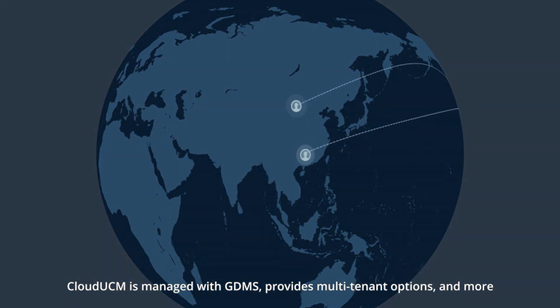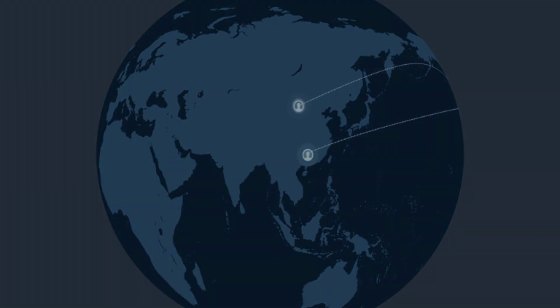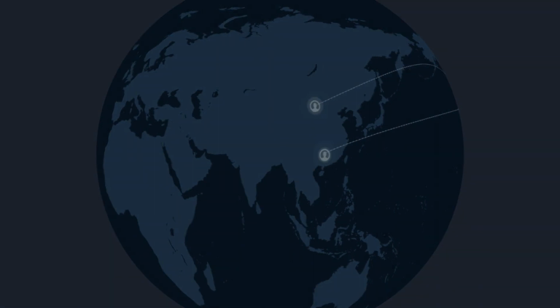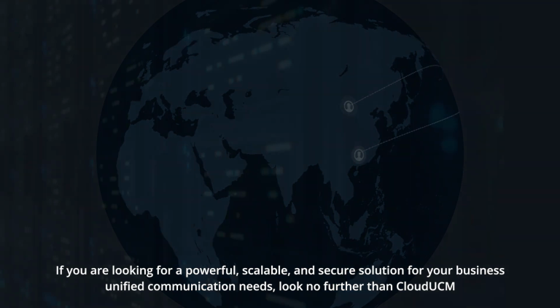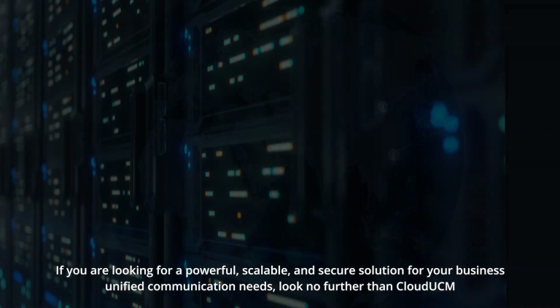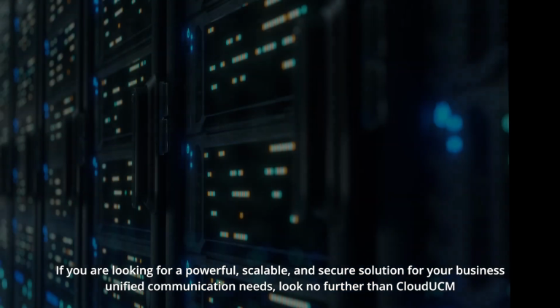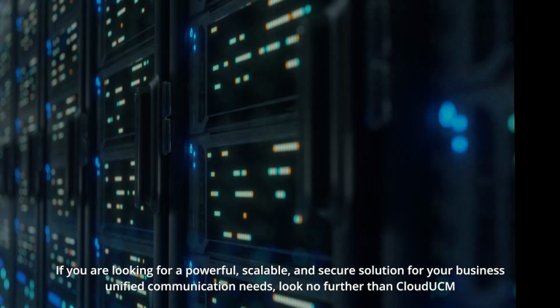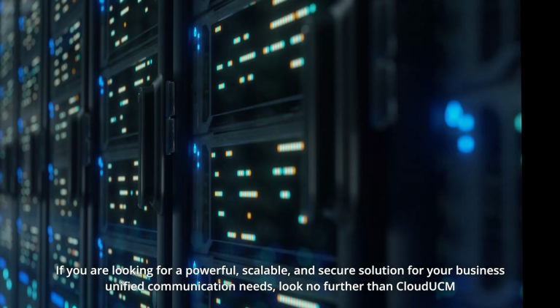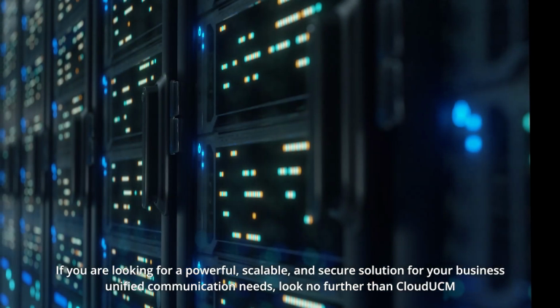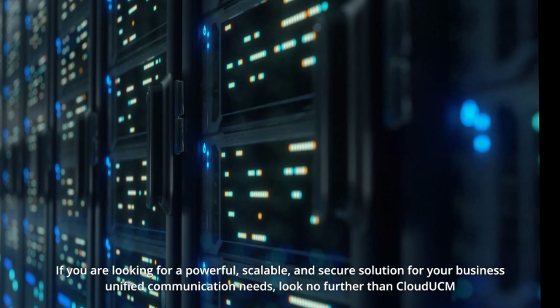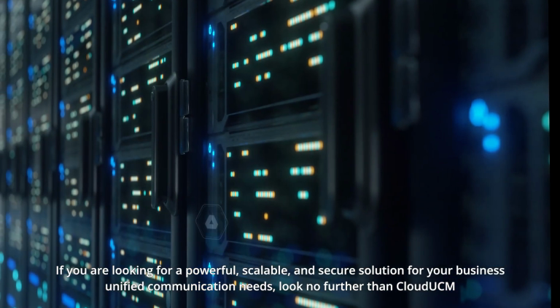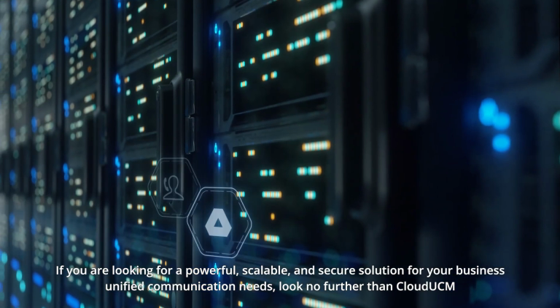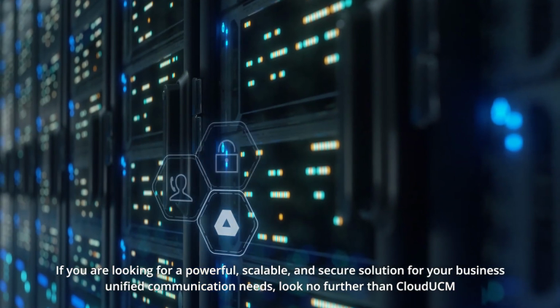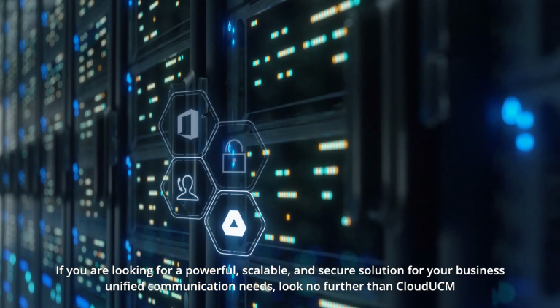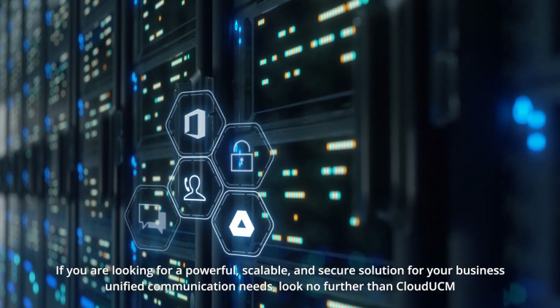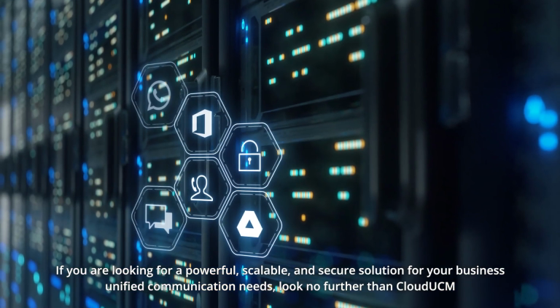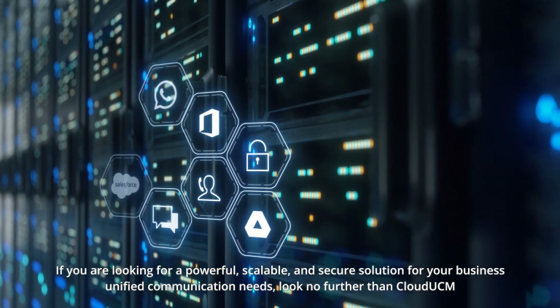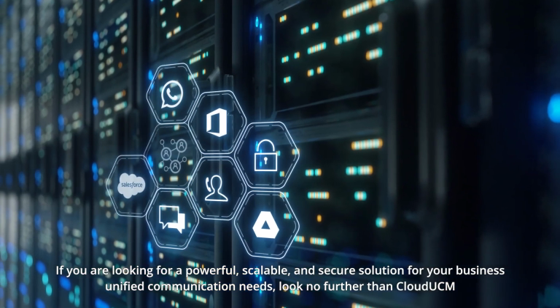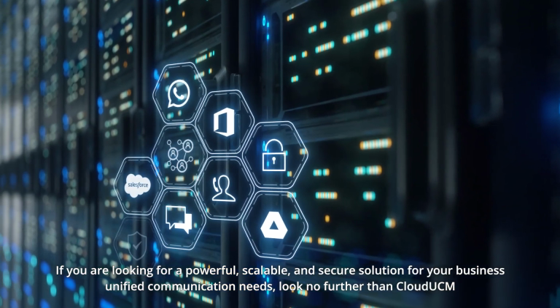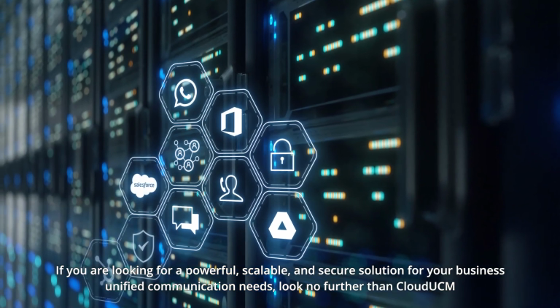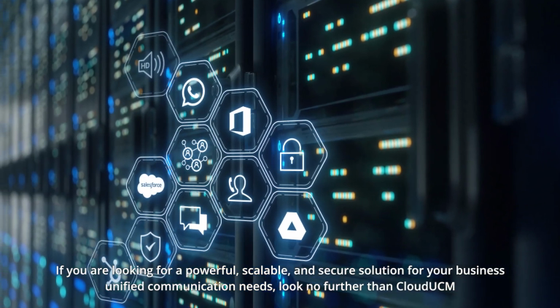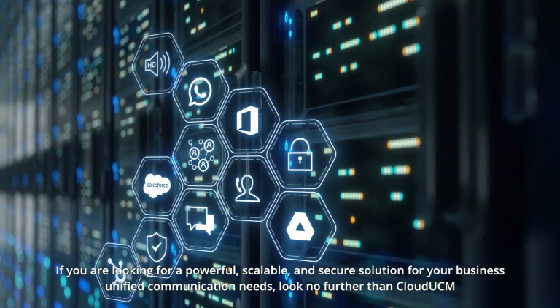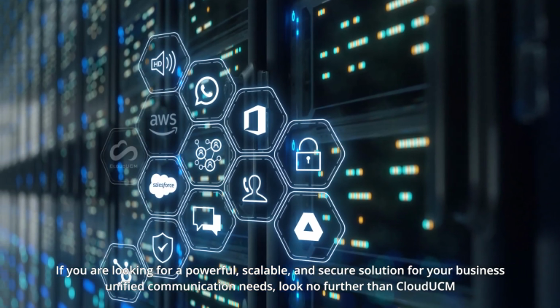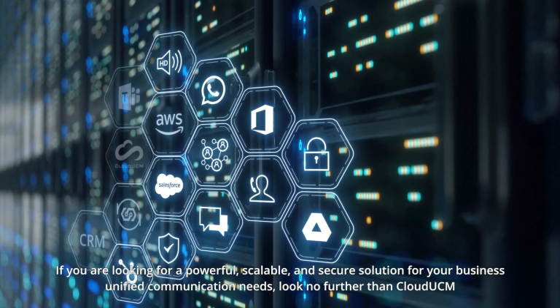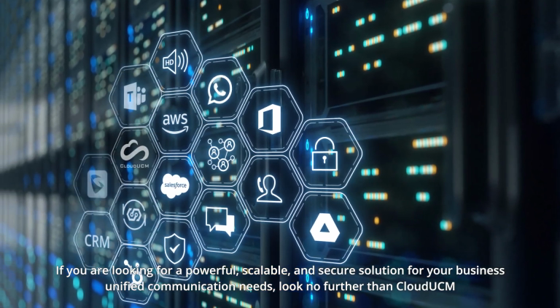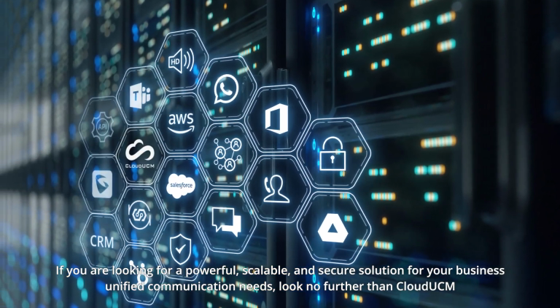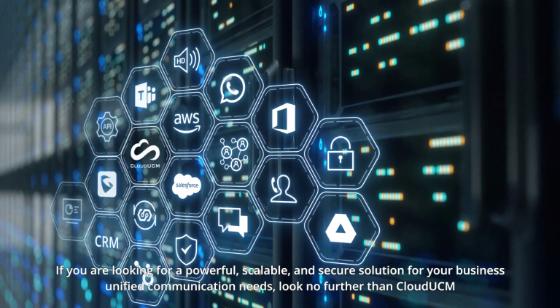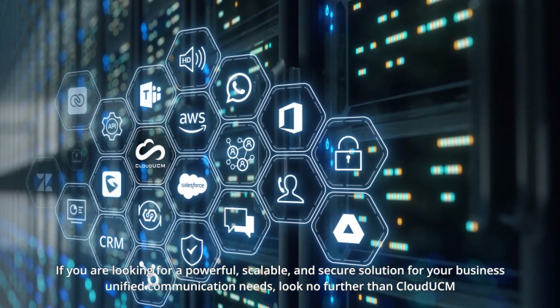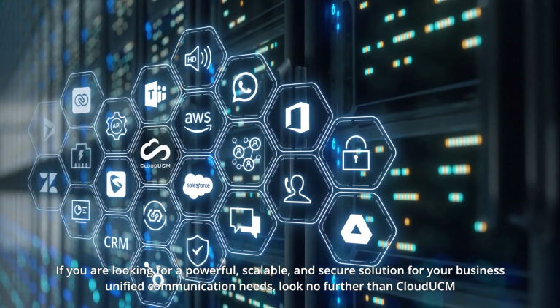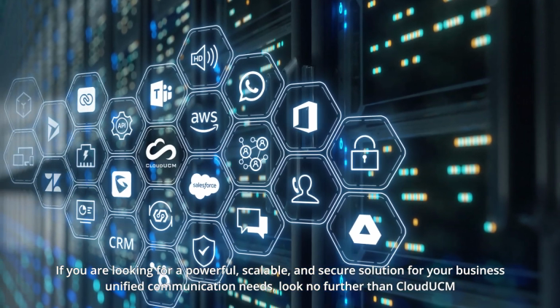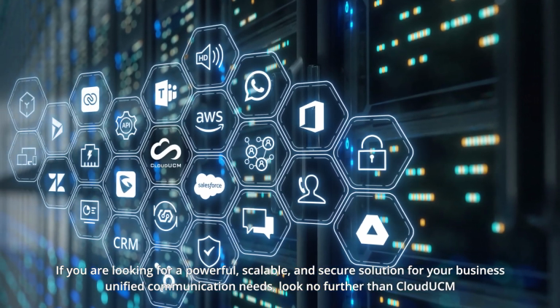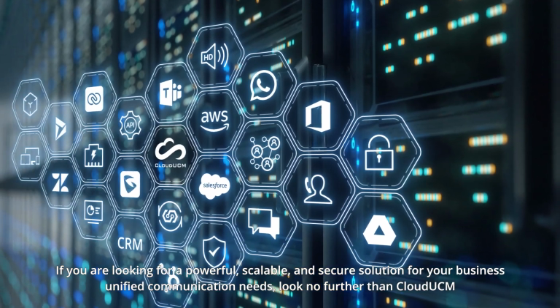If you are looking for a powerful, scalable, and secure solution for your business unified communication needs, look no further than Cloud UCM.